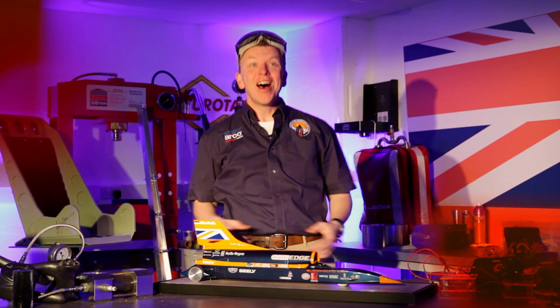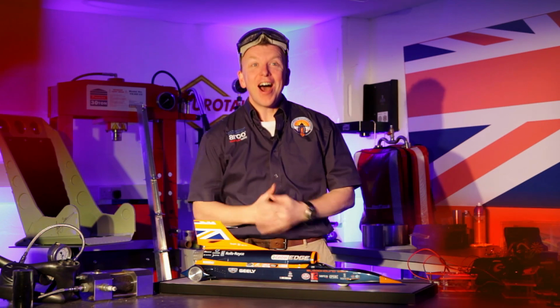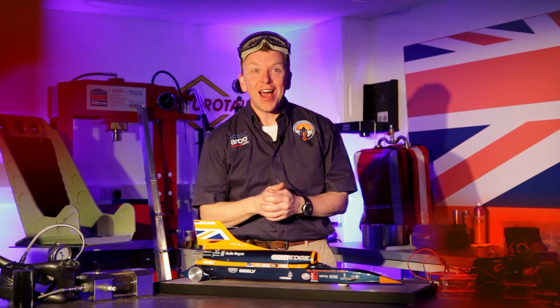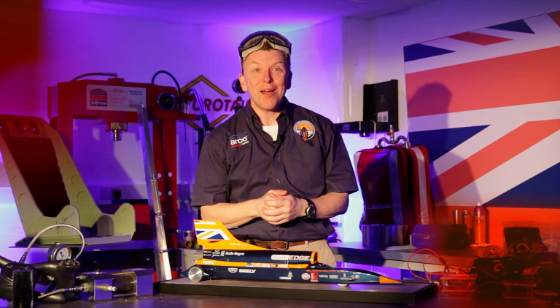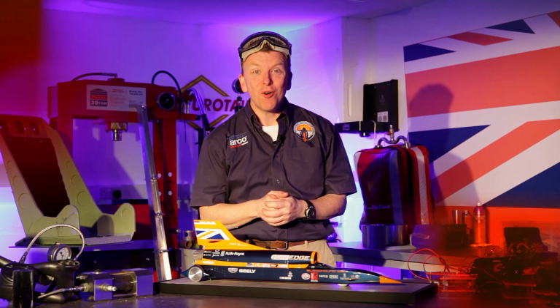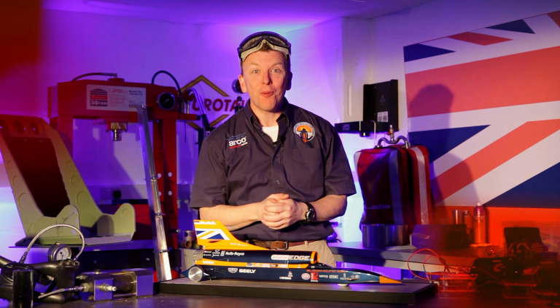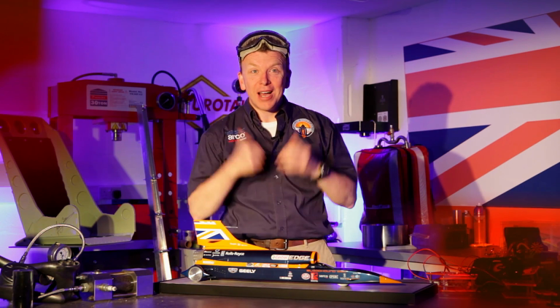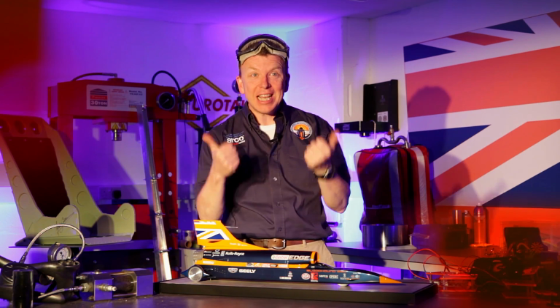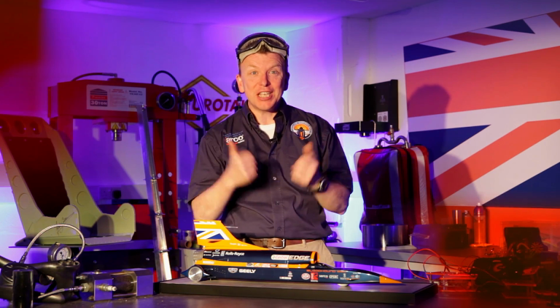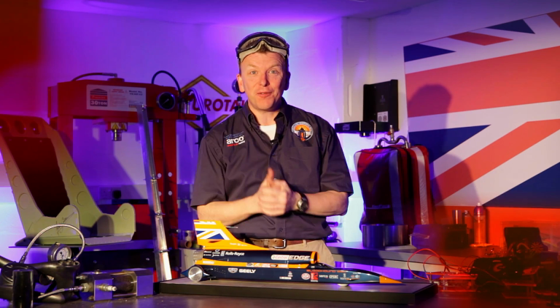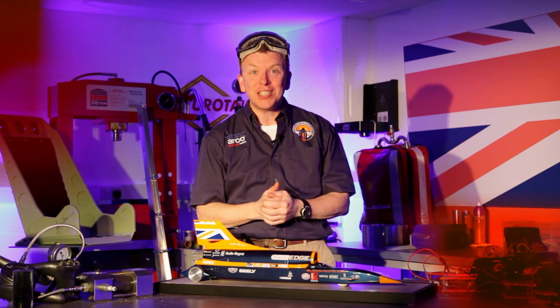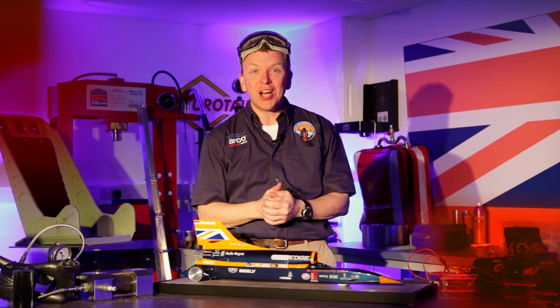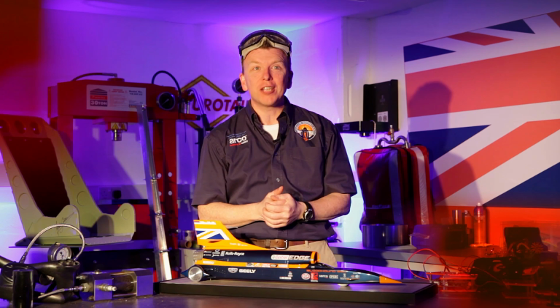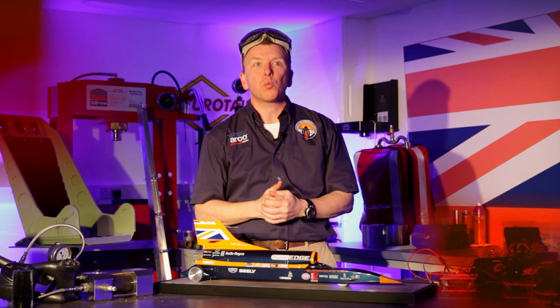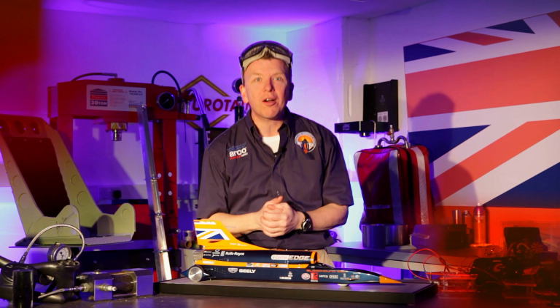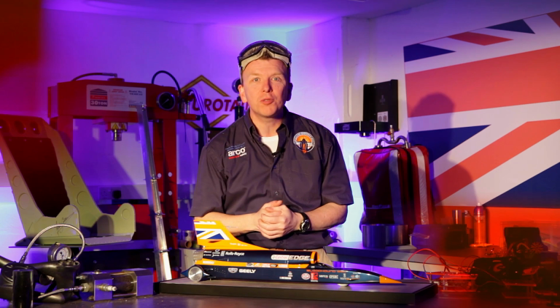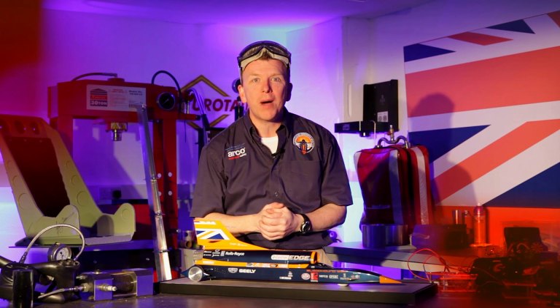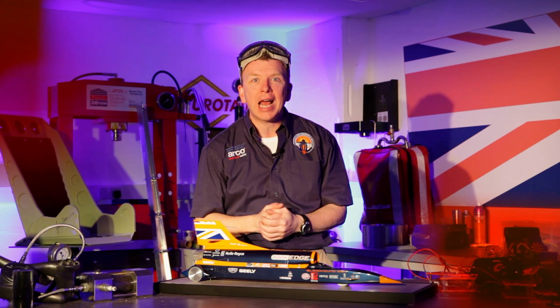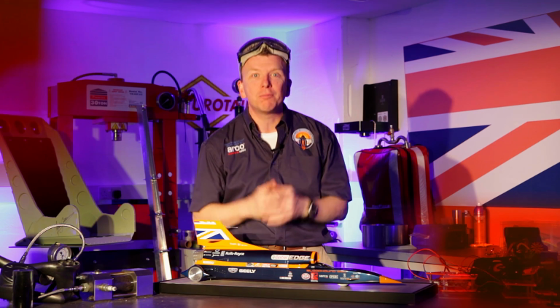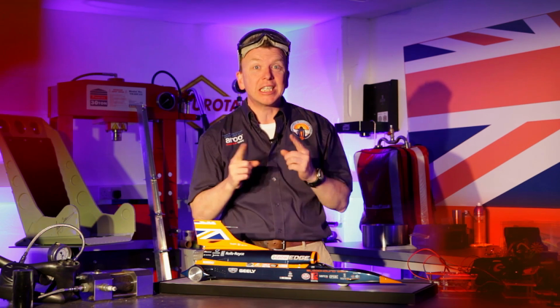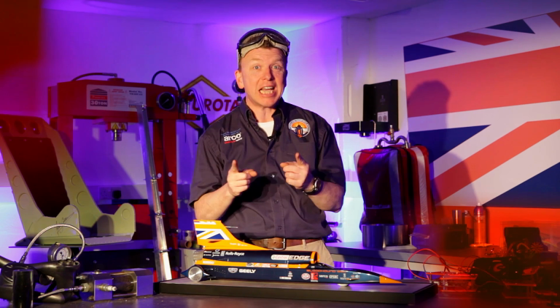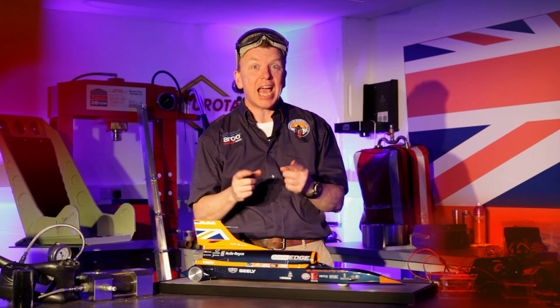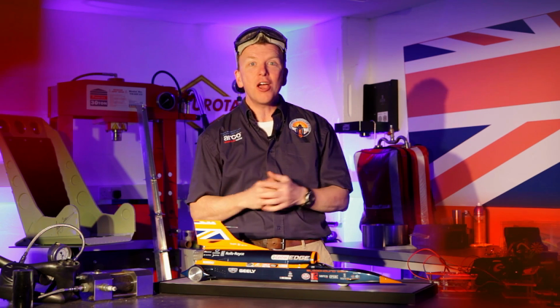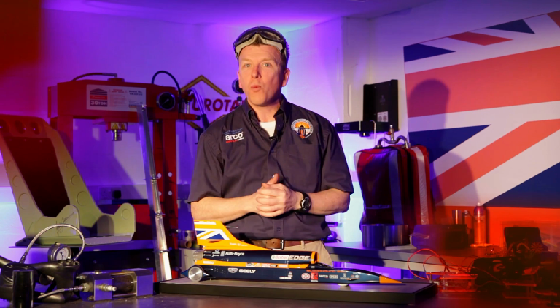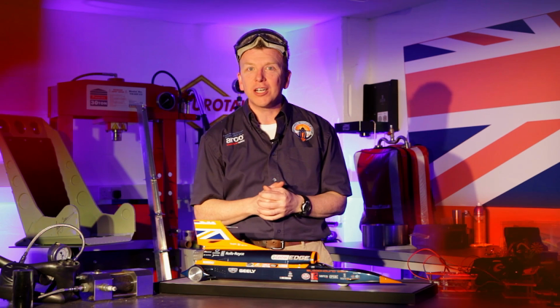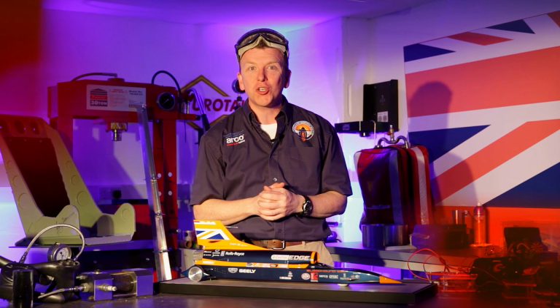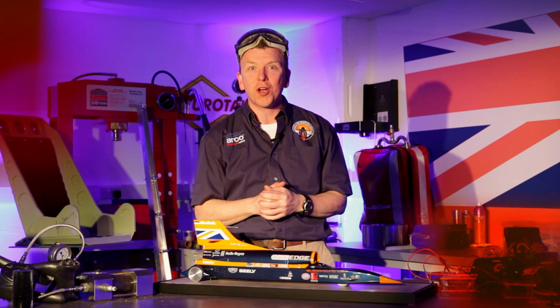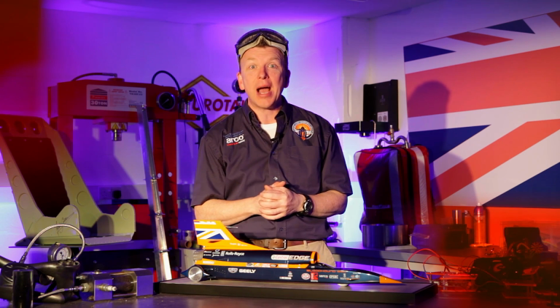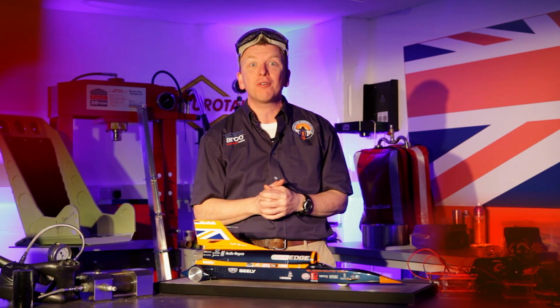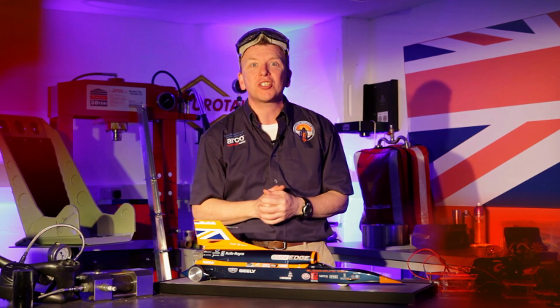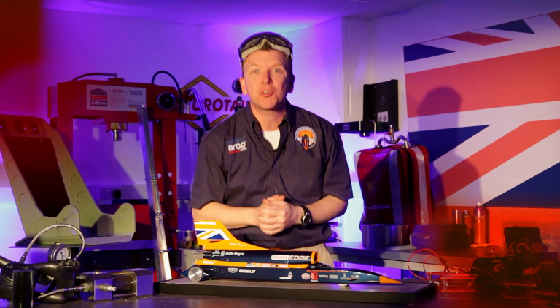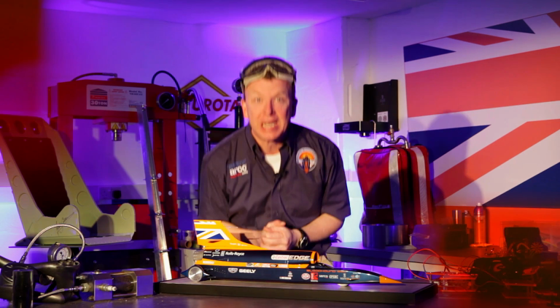Hi, I'm Rob and this is Fun Science. Welcome to my lab. Today we're going to talk about speed.